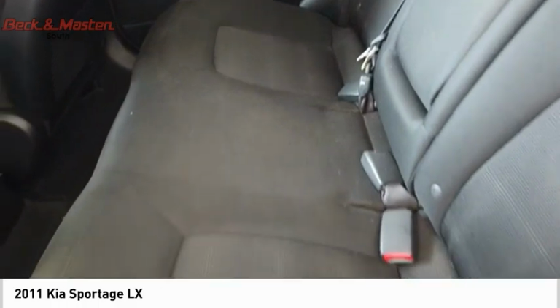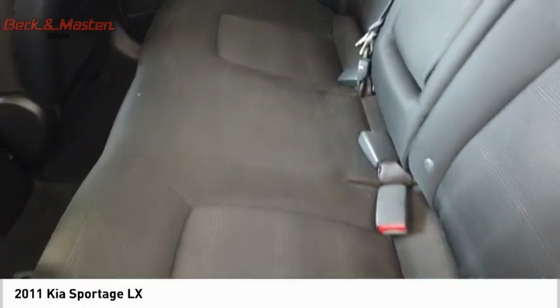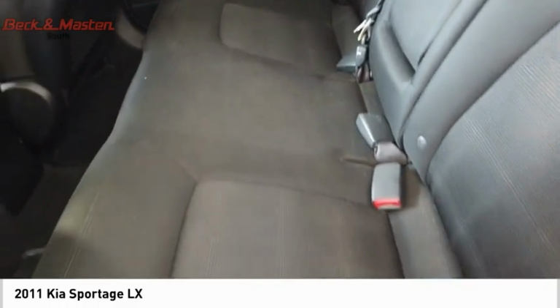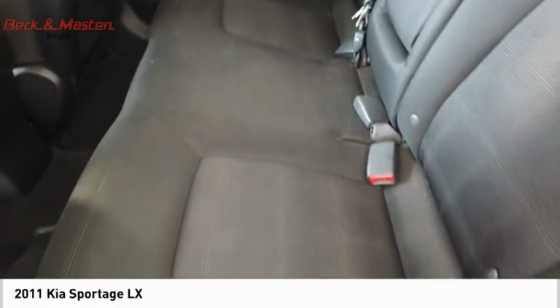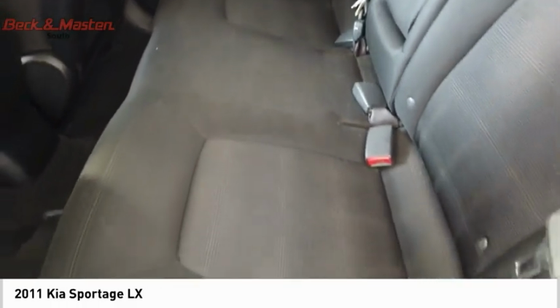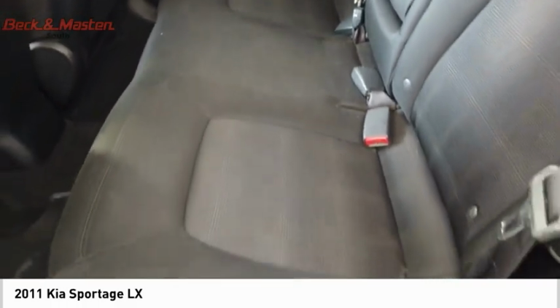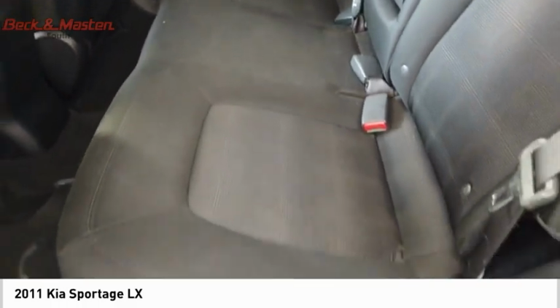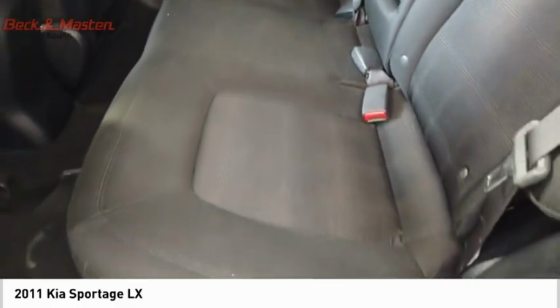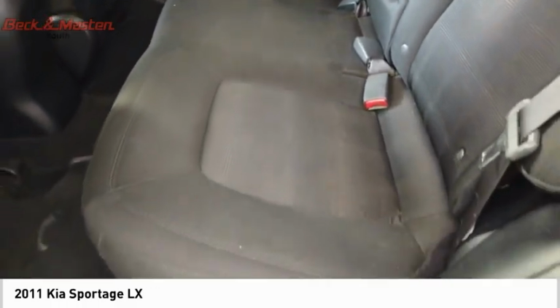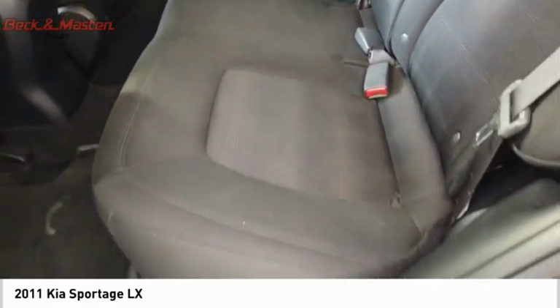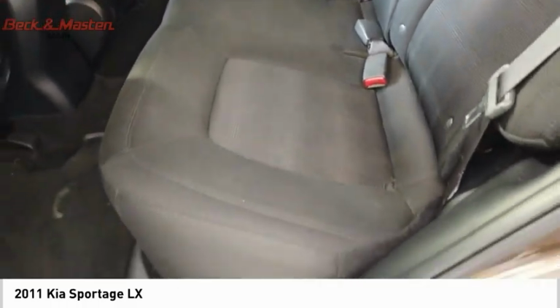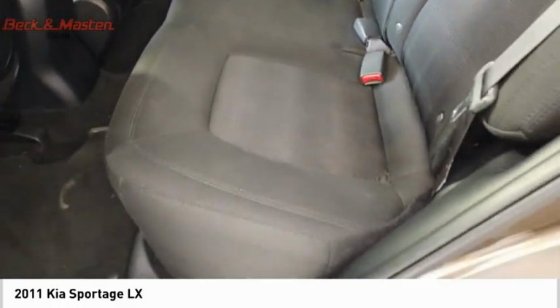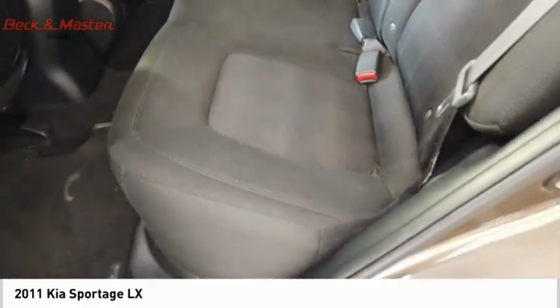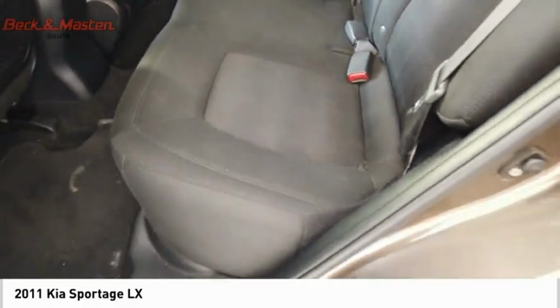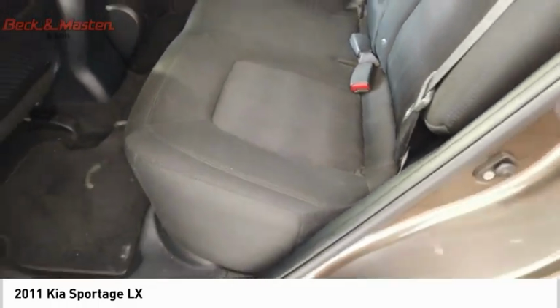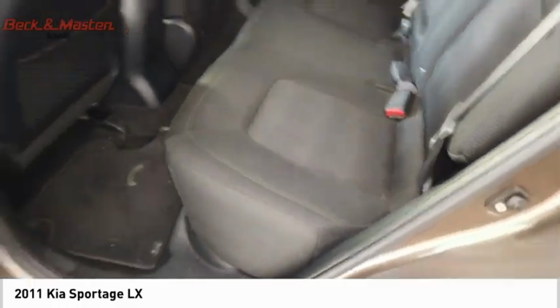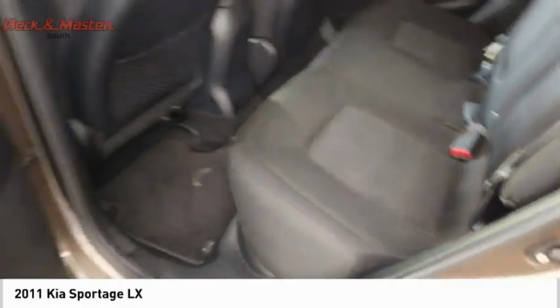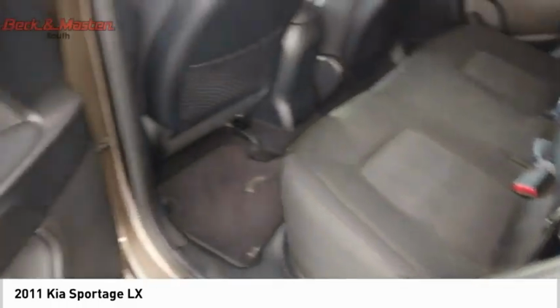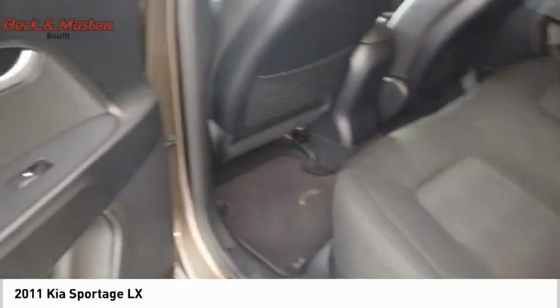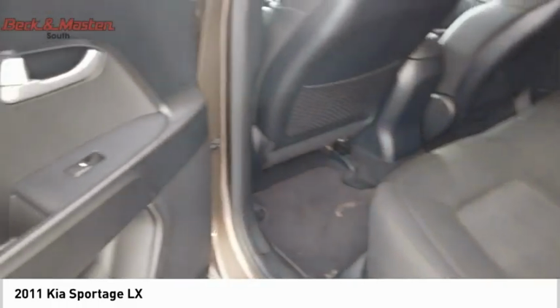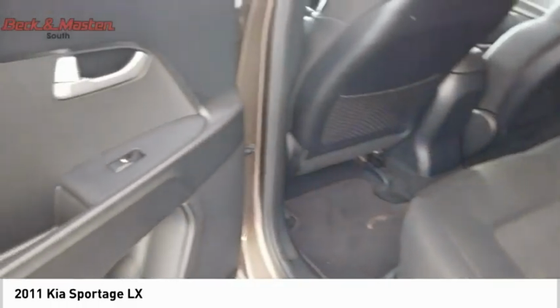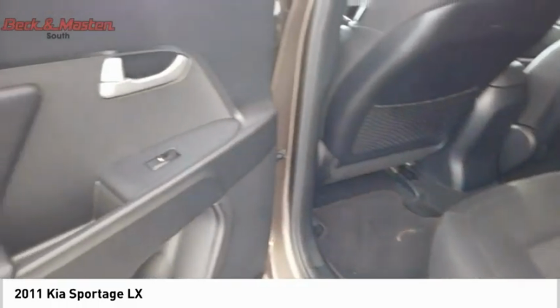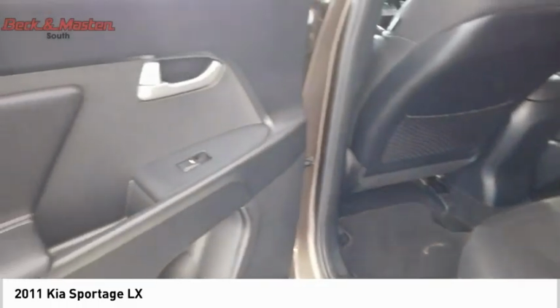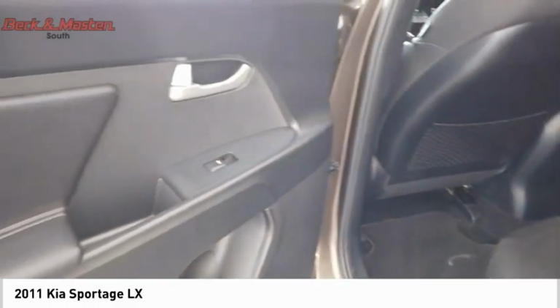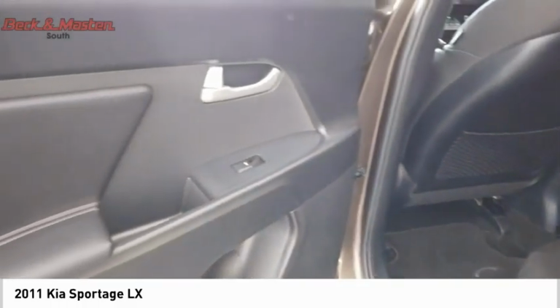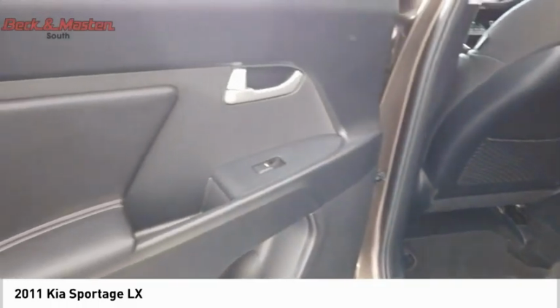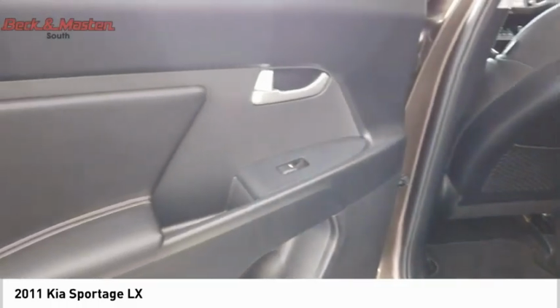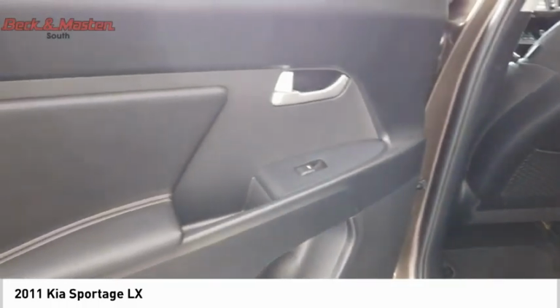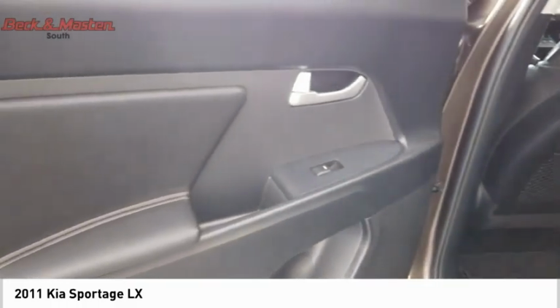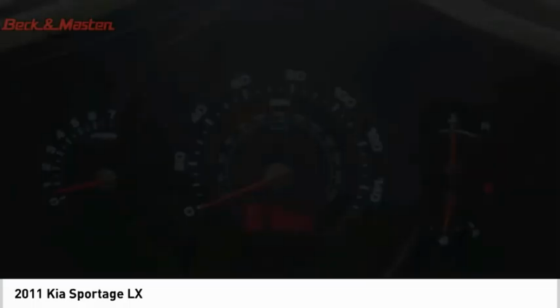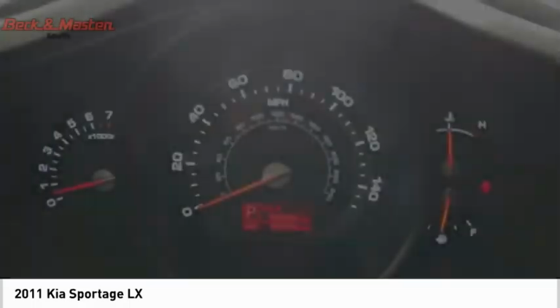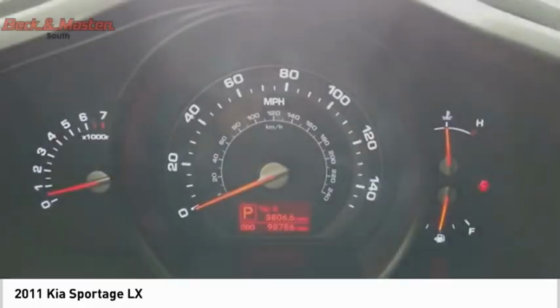Passenger occupant sensing deactivation, one-touch windows. Come see the car for yourself.